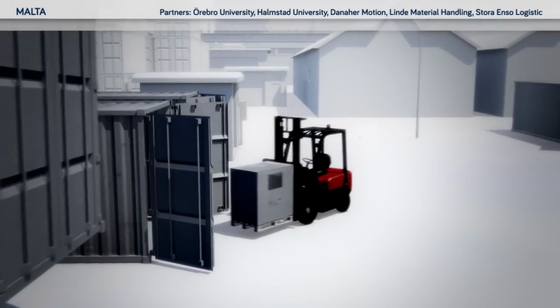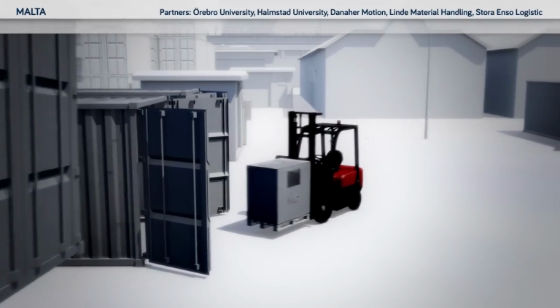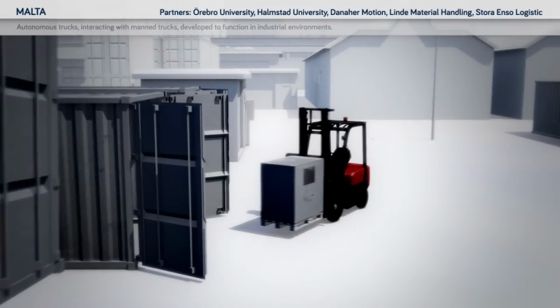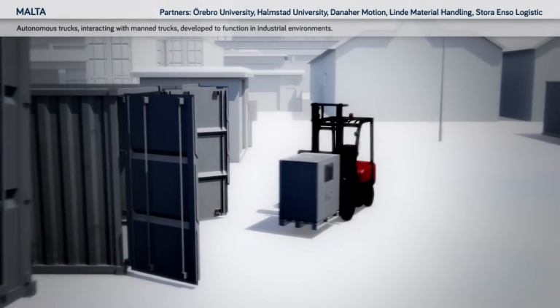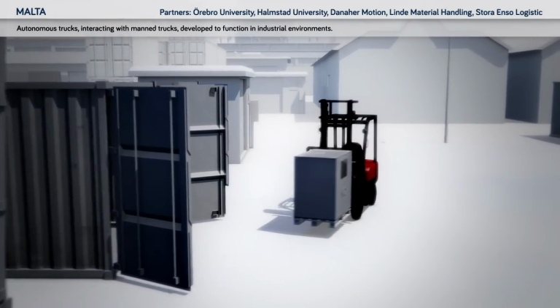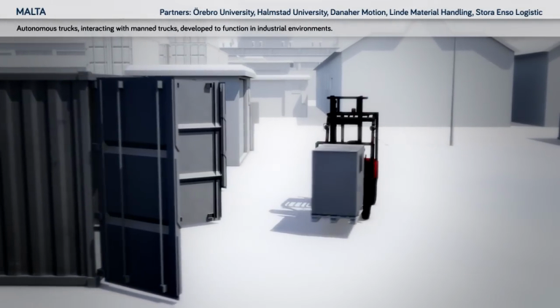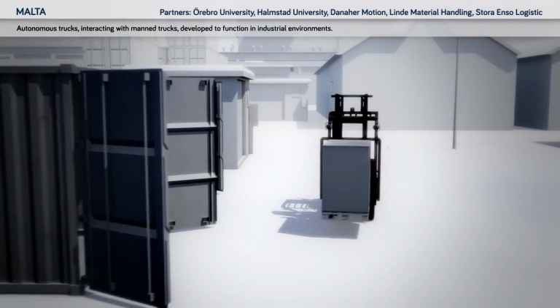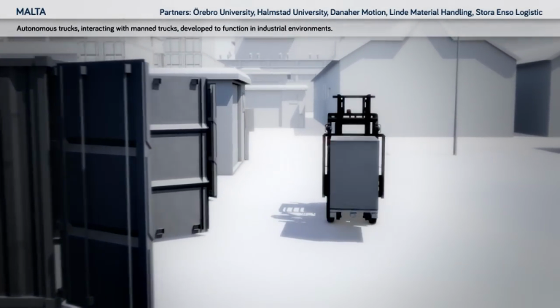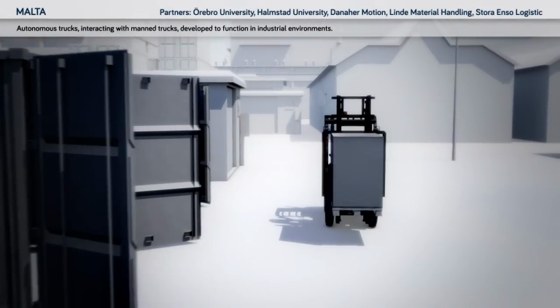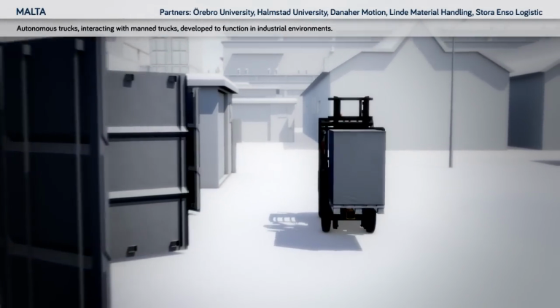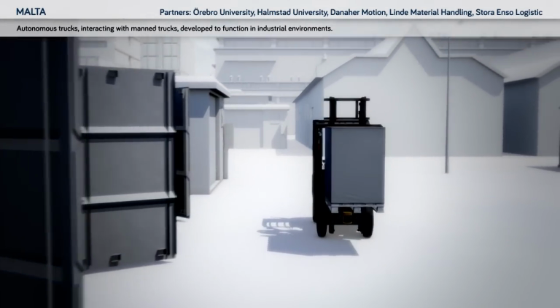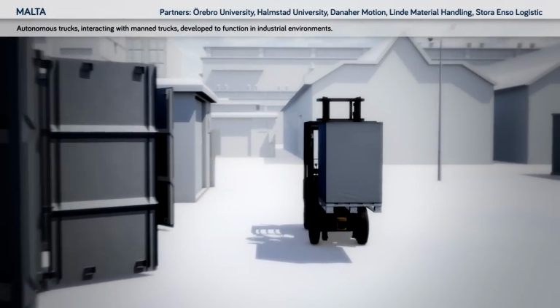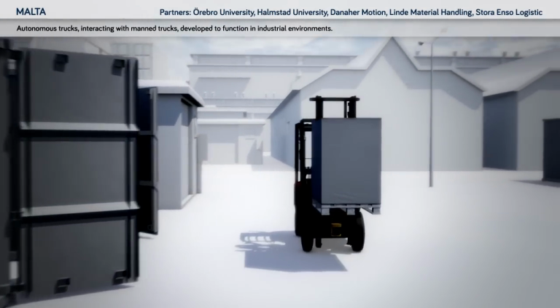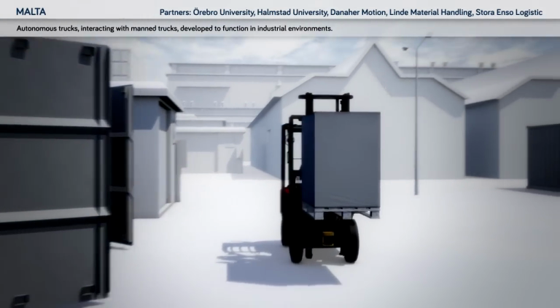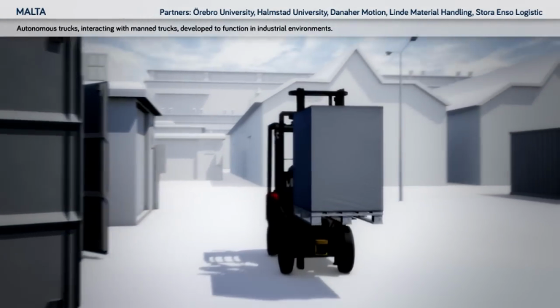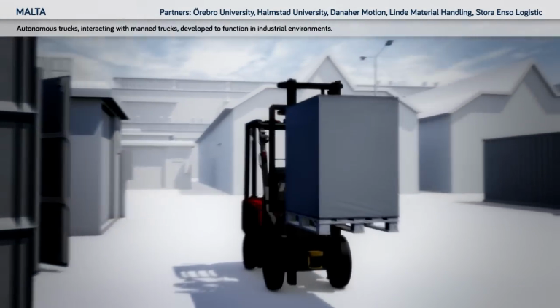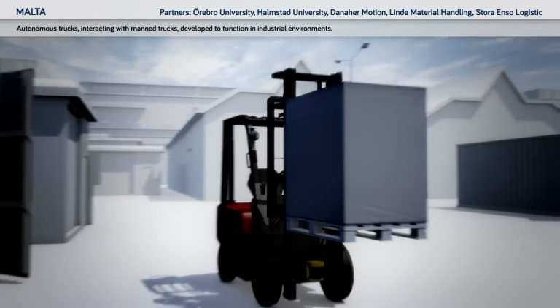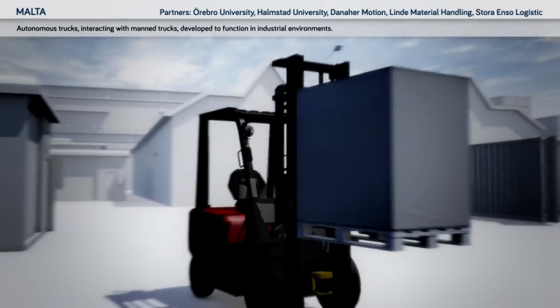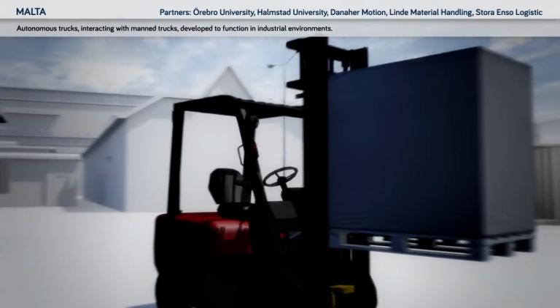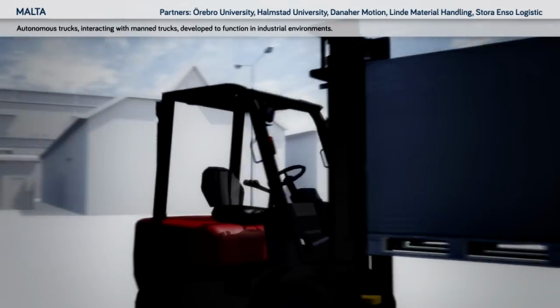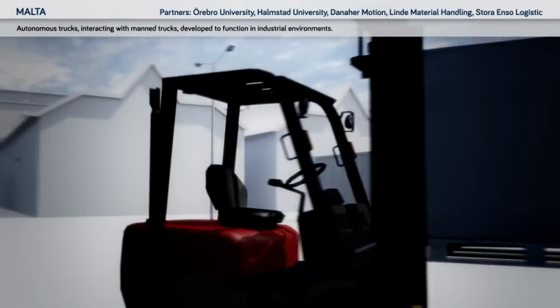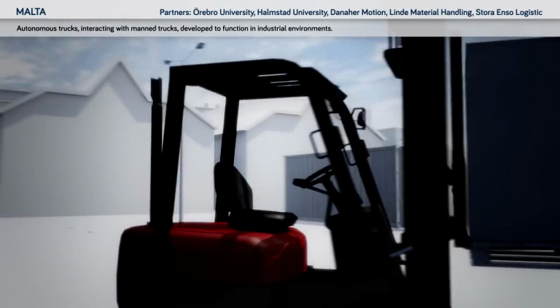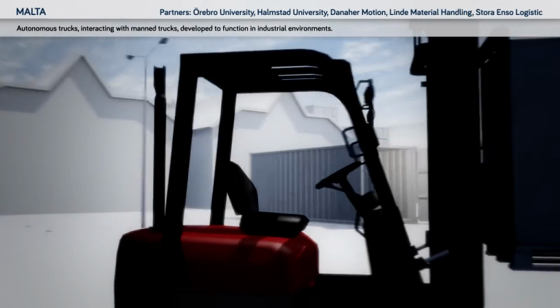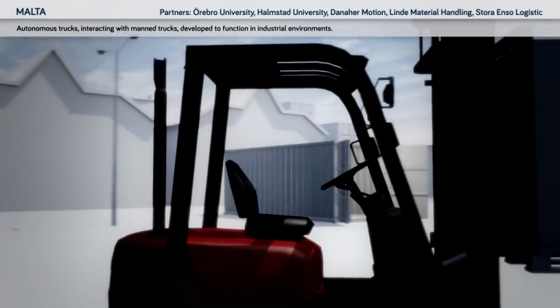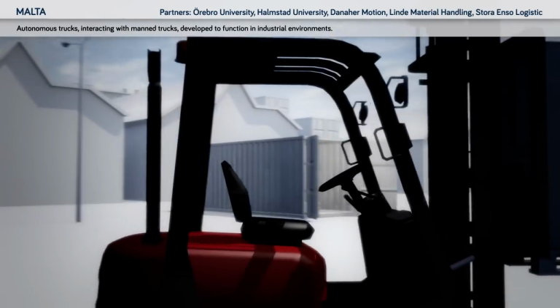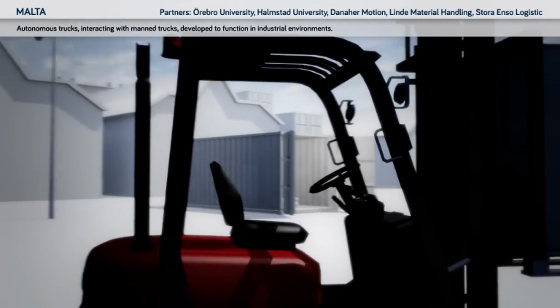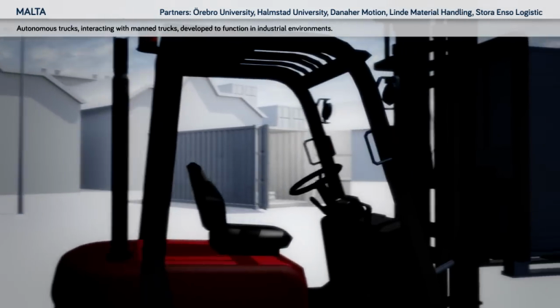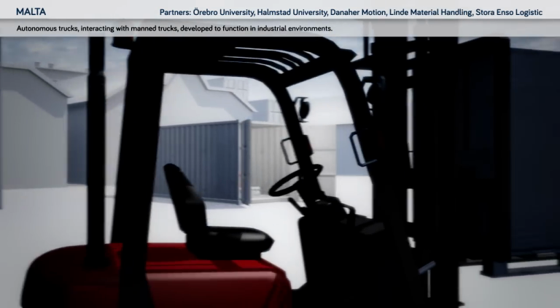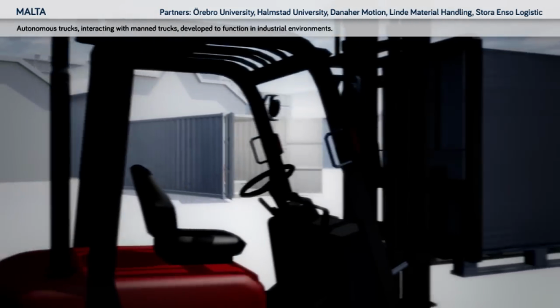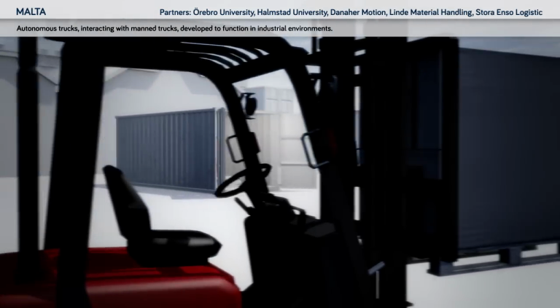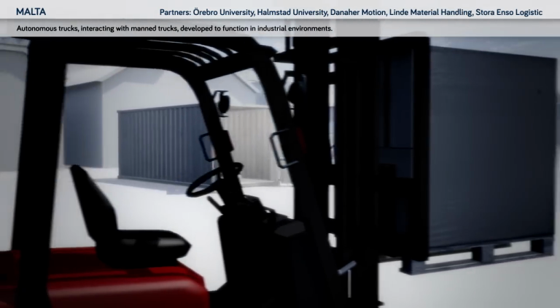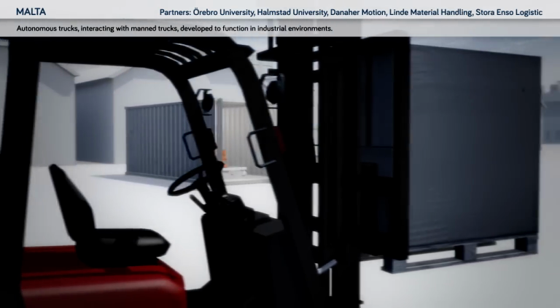Autonomous trucks interacting with manned trucks, developed to function in industrial environments.